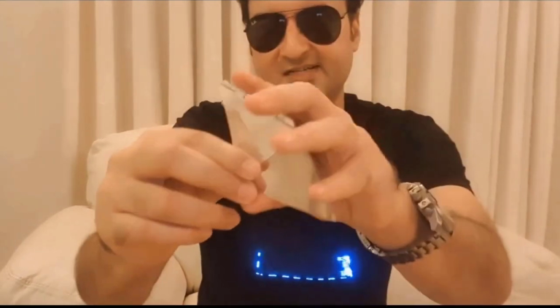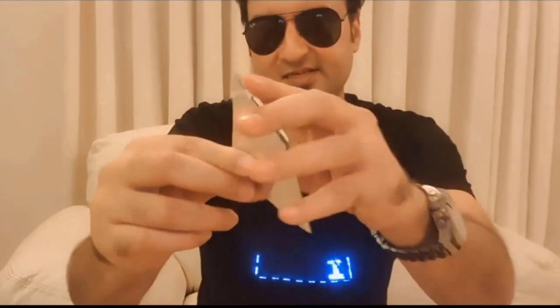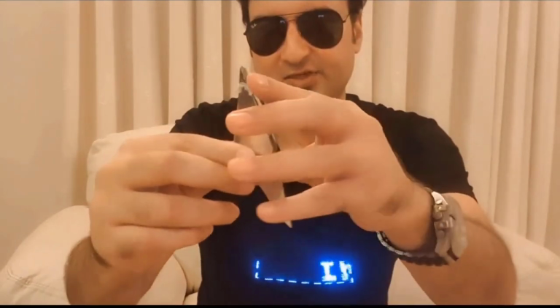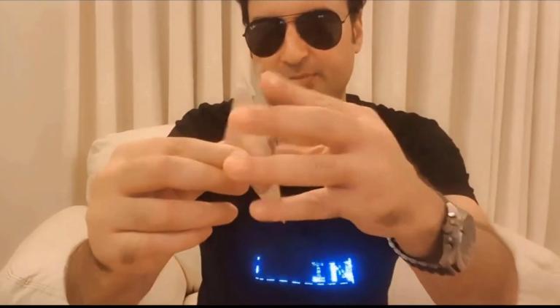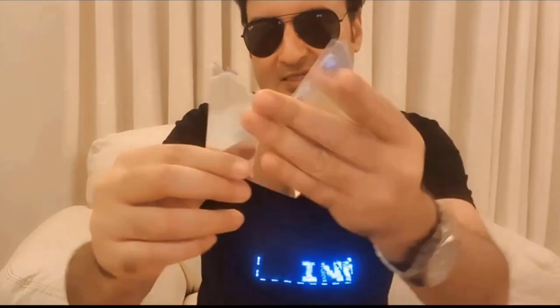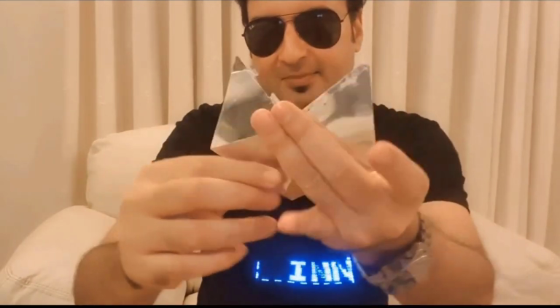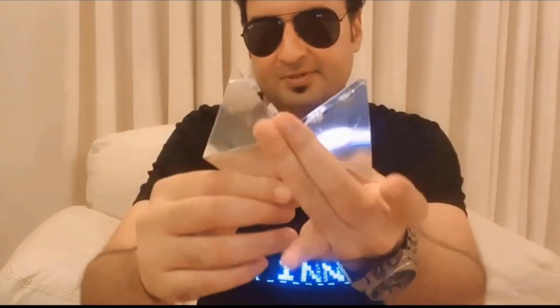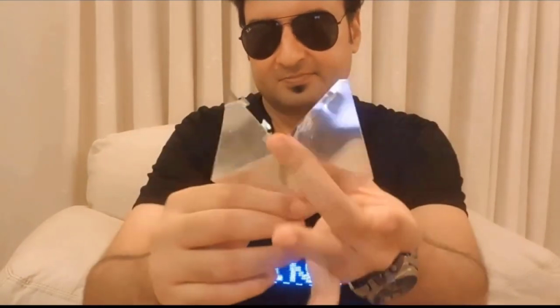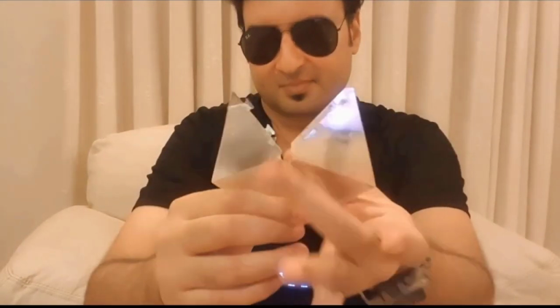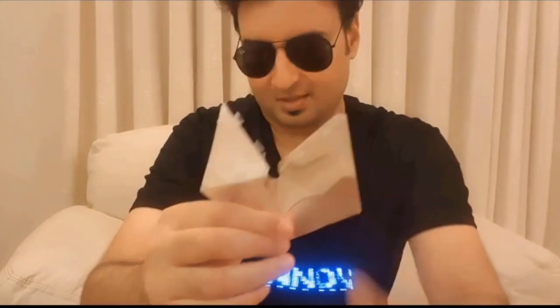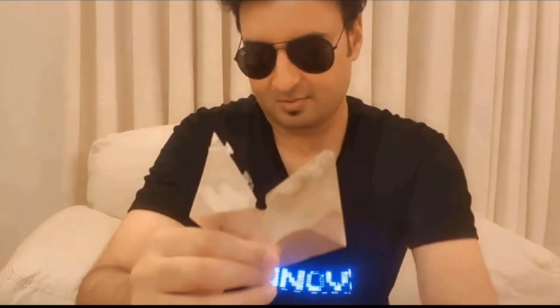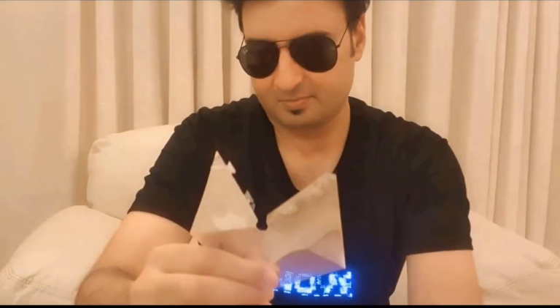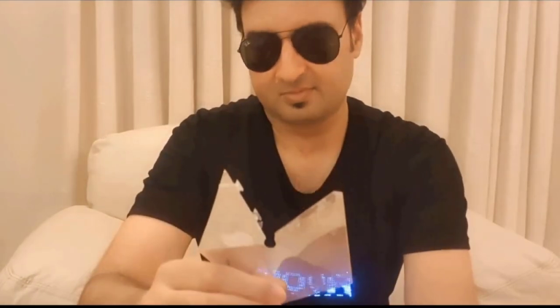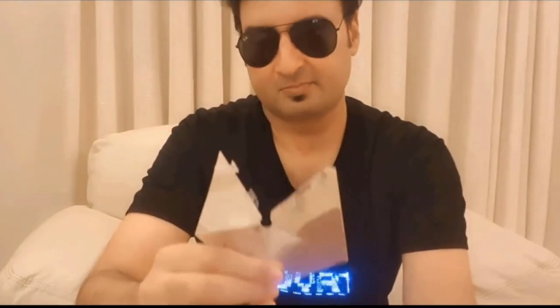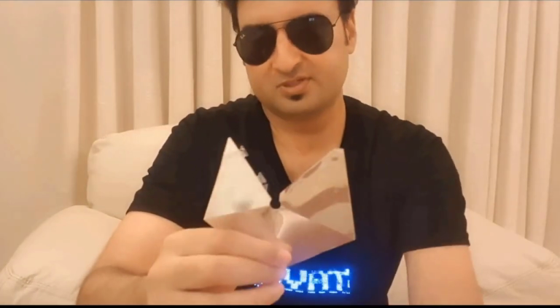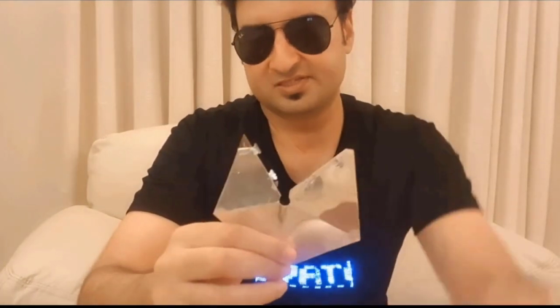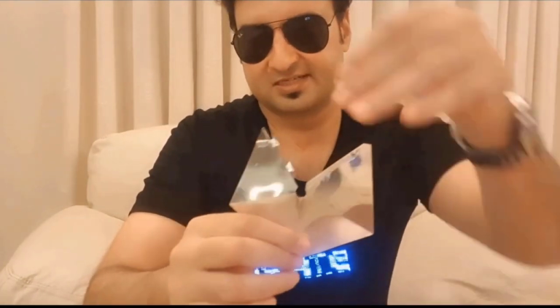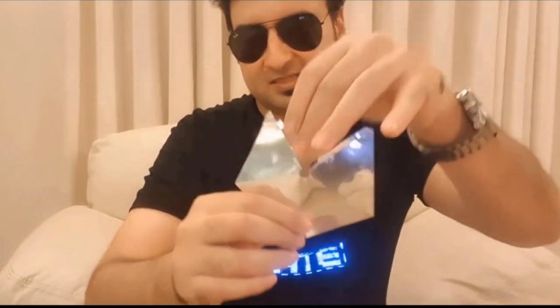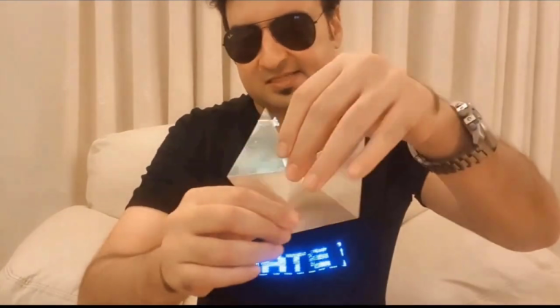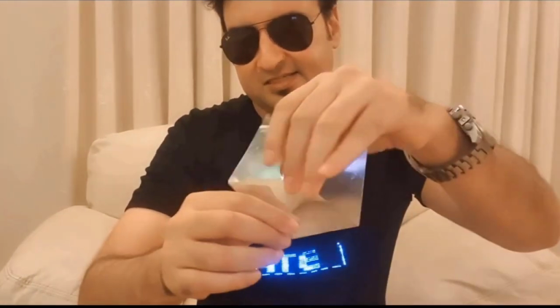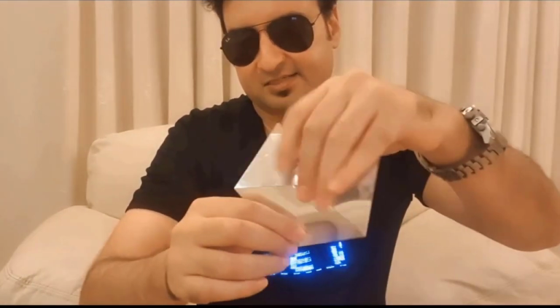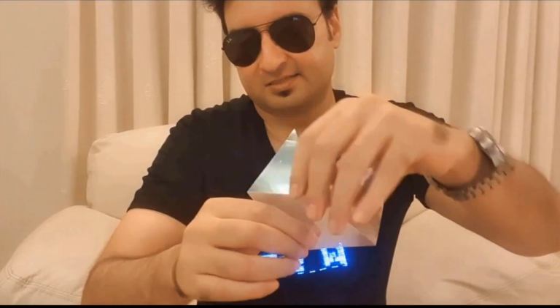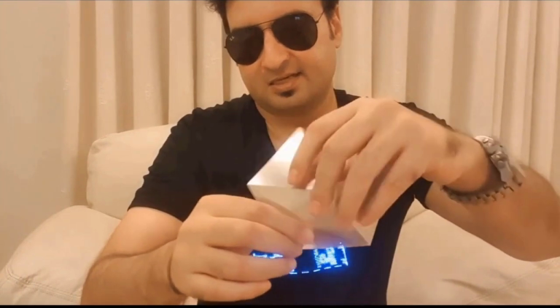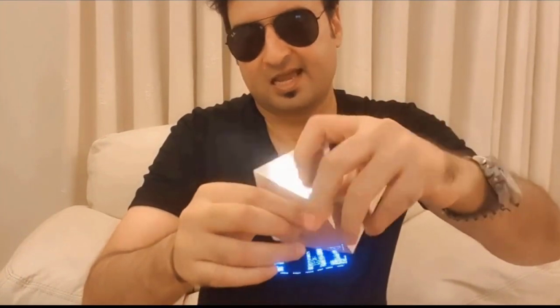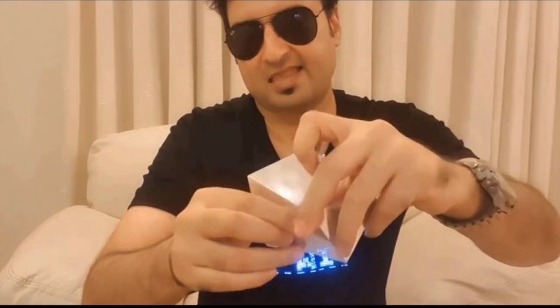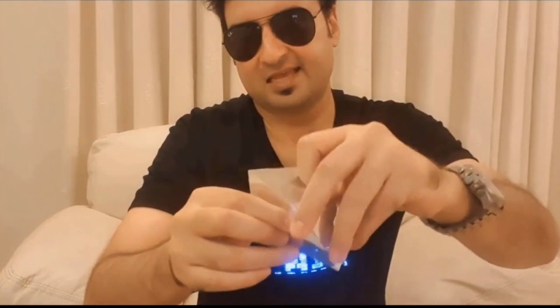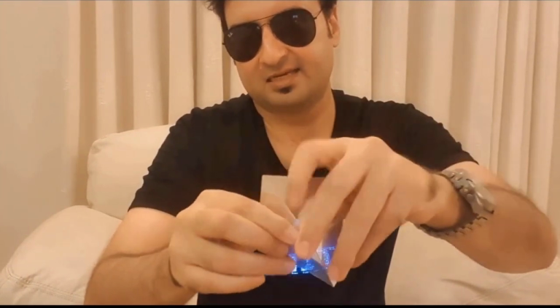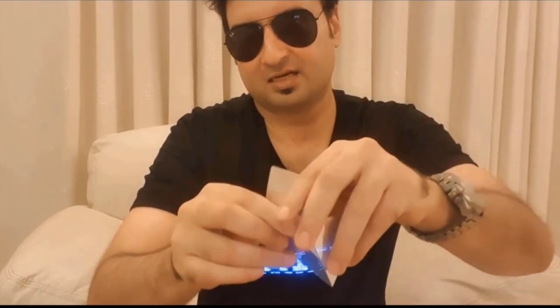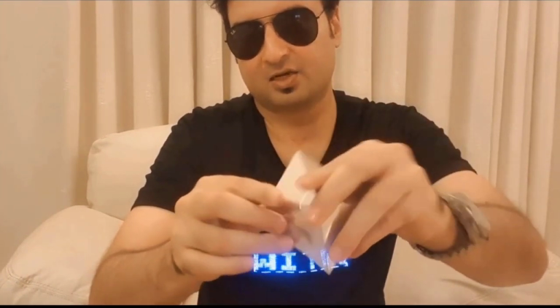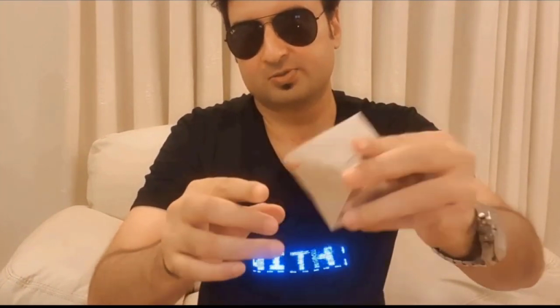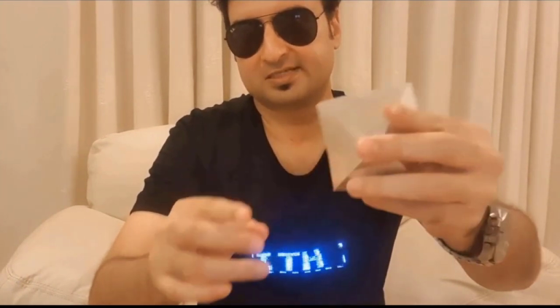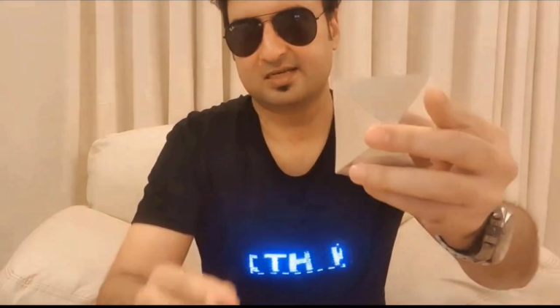So first you open it up, put the sticker in the center, and then close it.